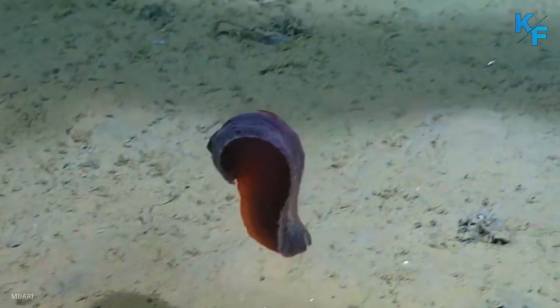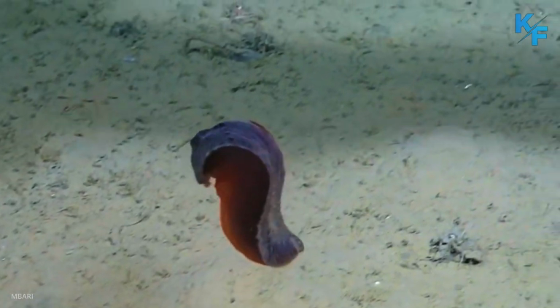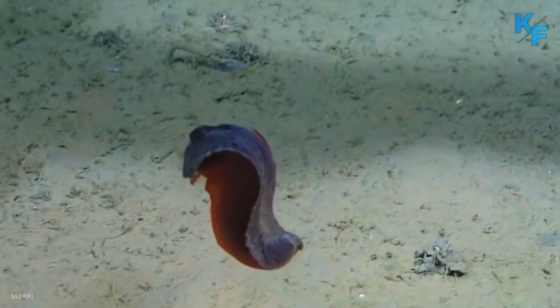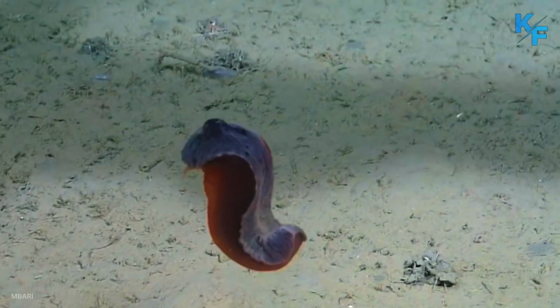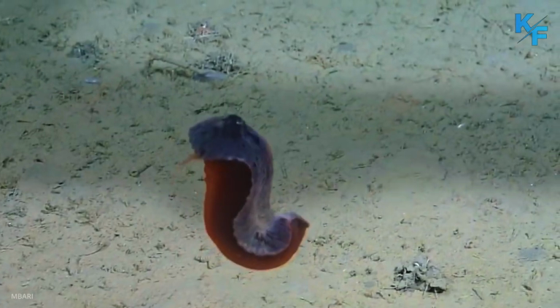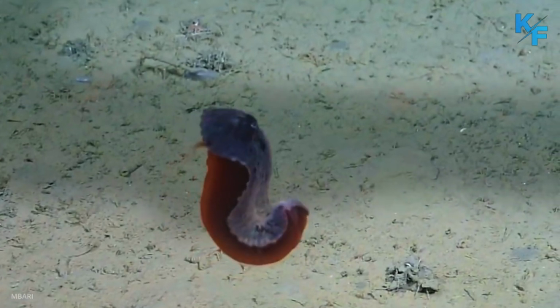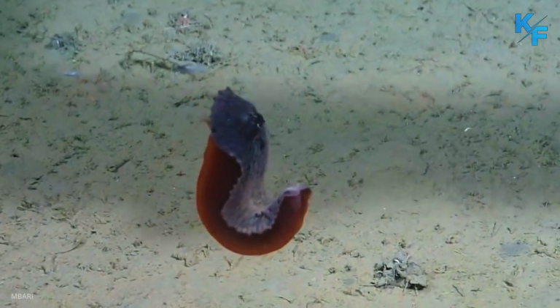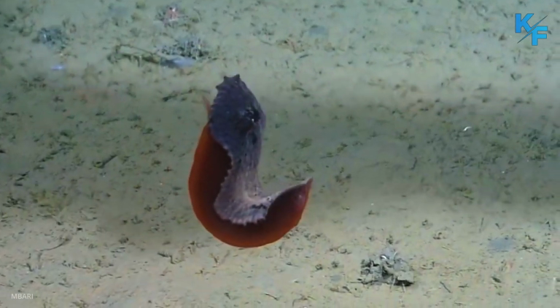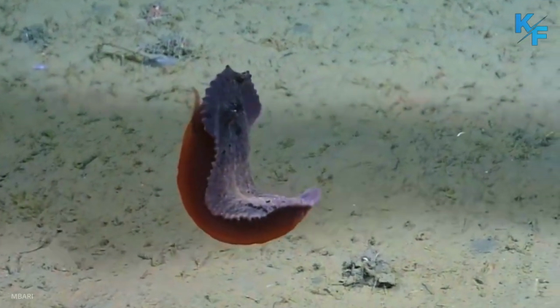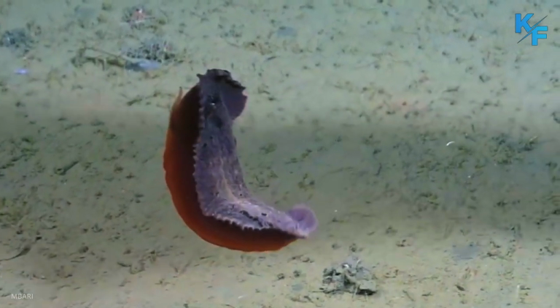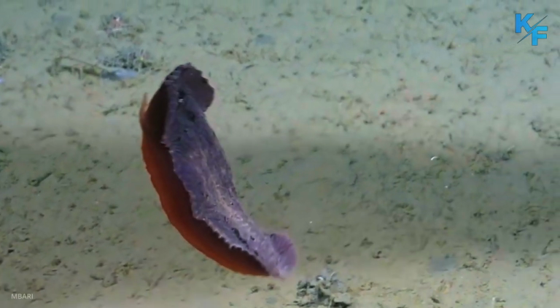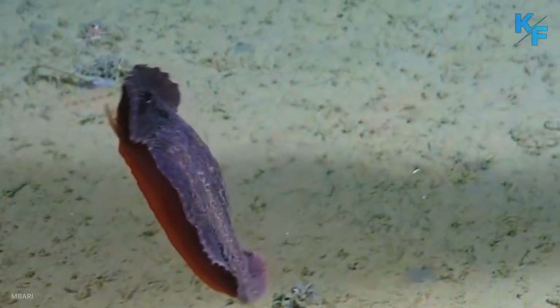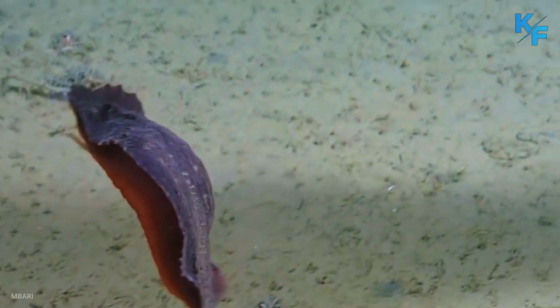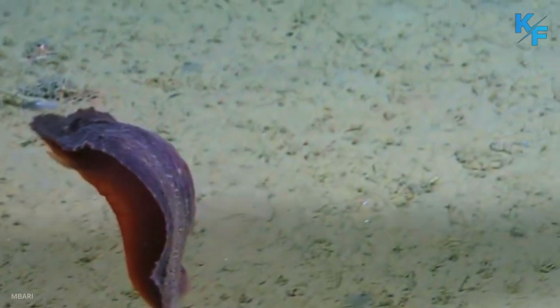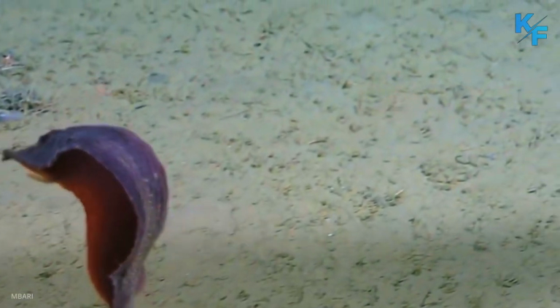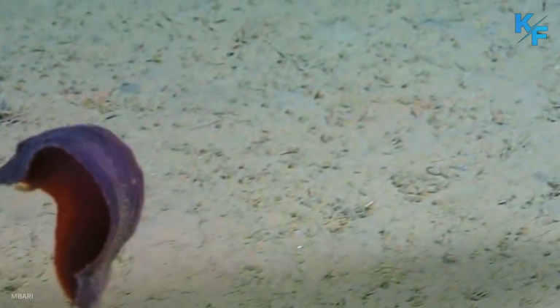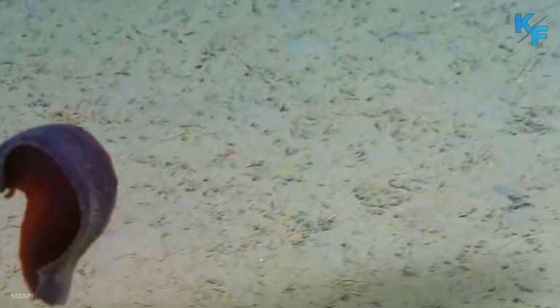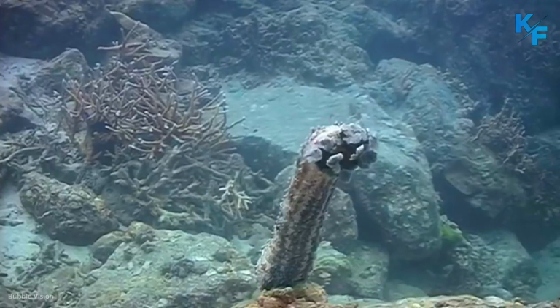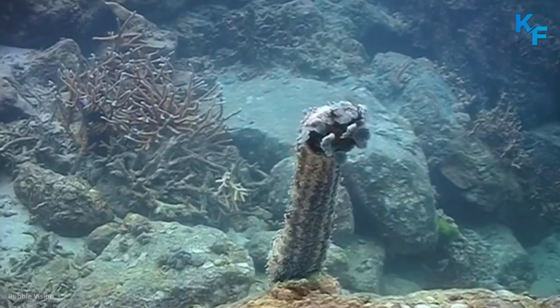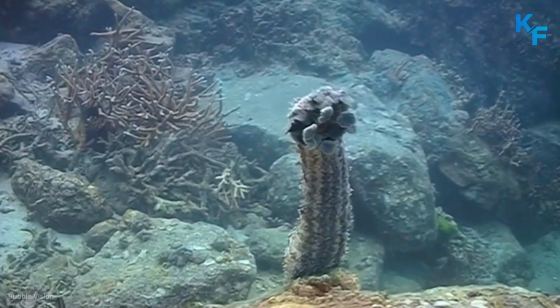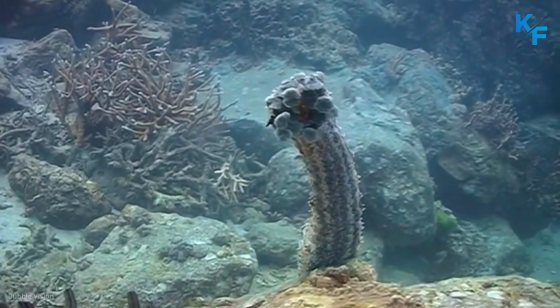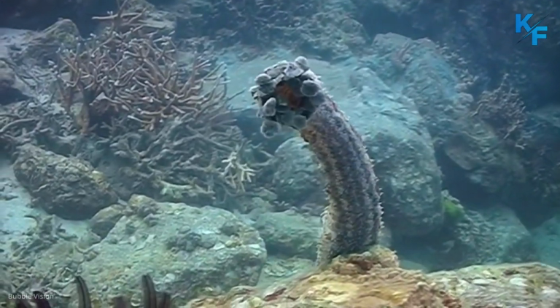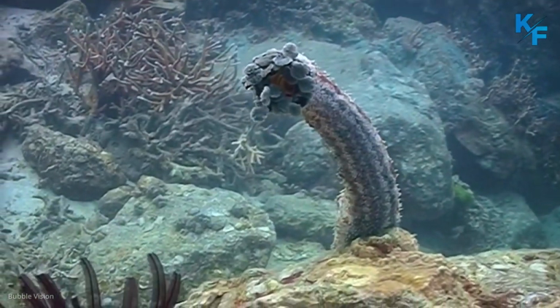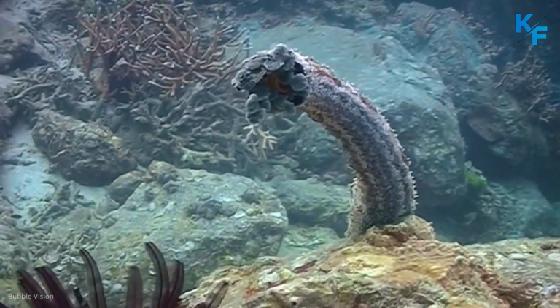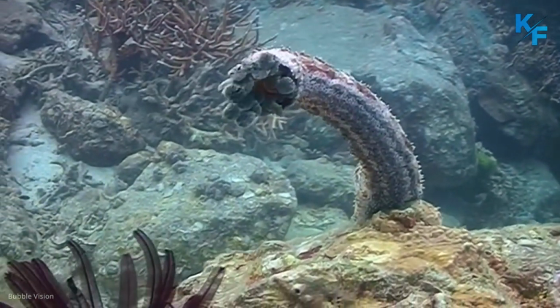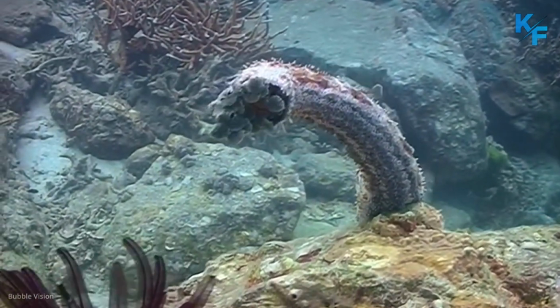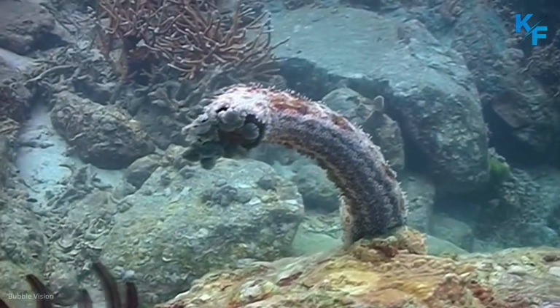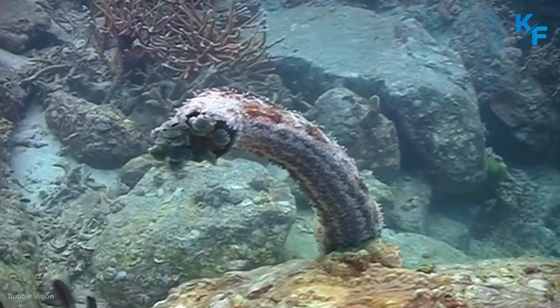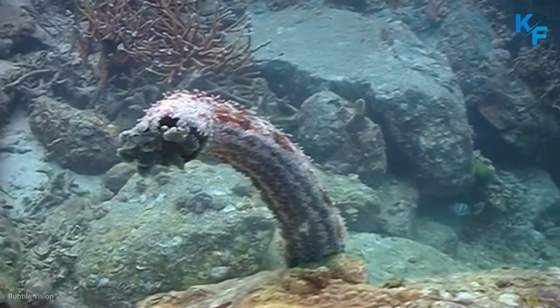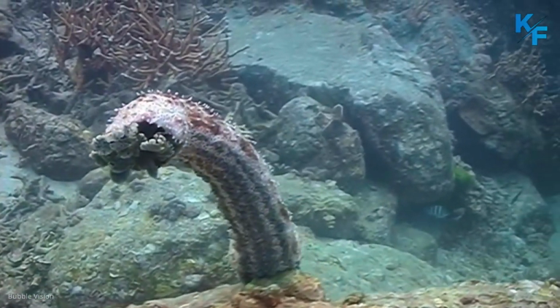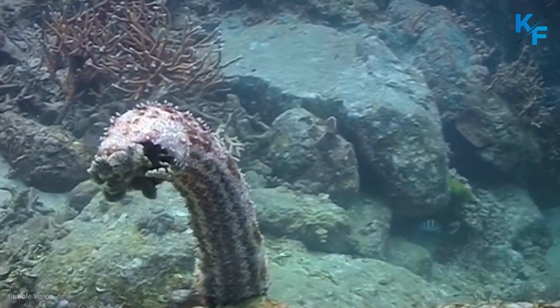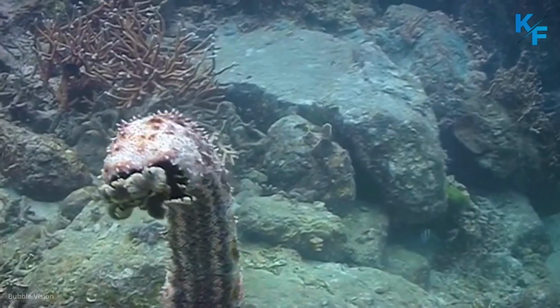Sea cucumbers, particularly eggs and young larvae, are prey for fish and other marine animals.